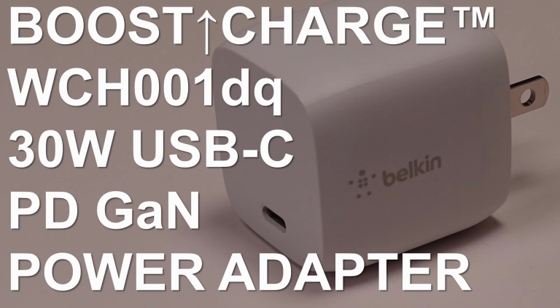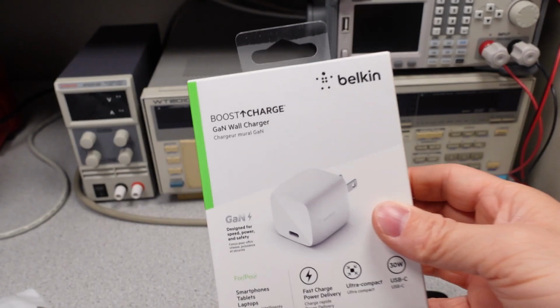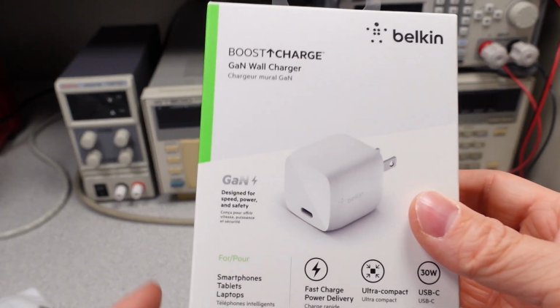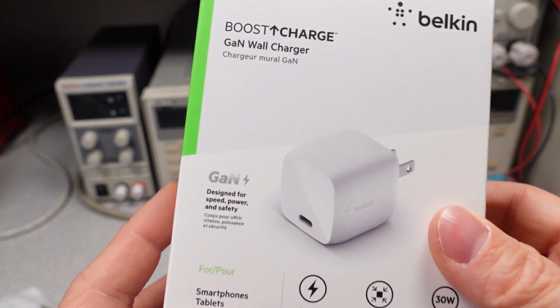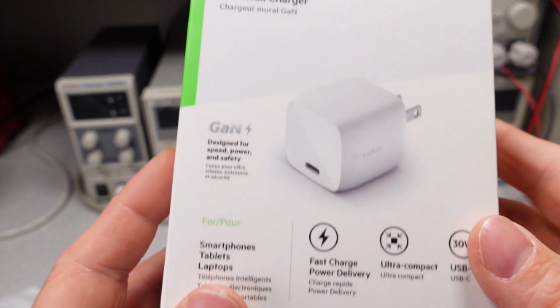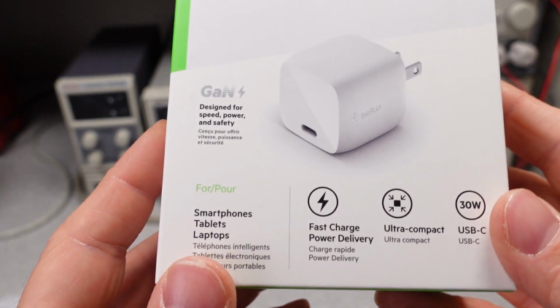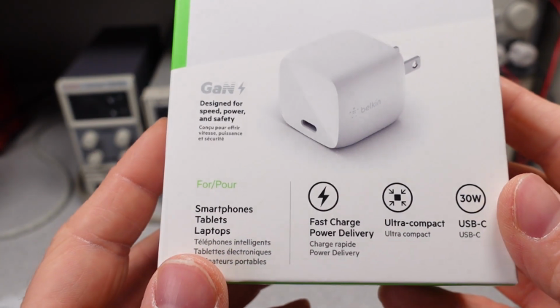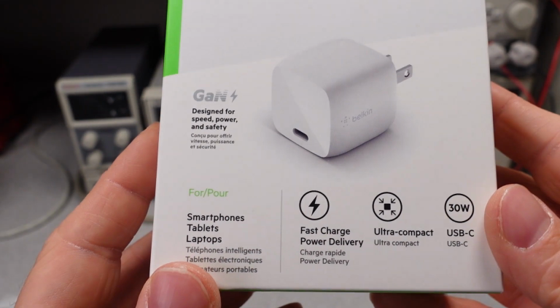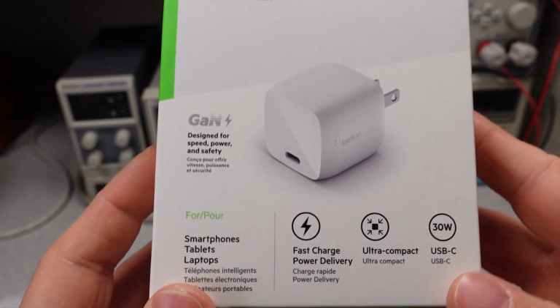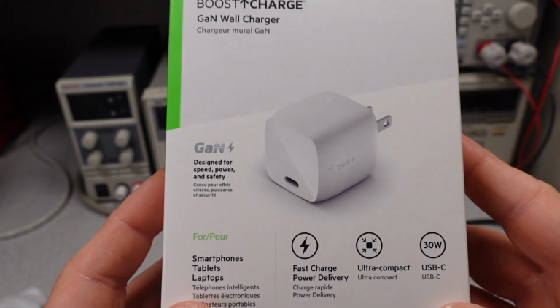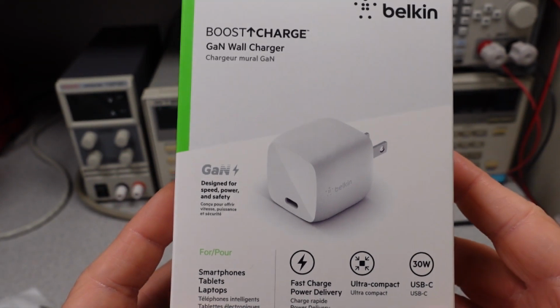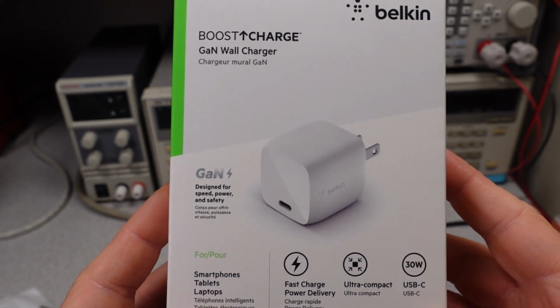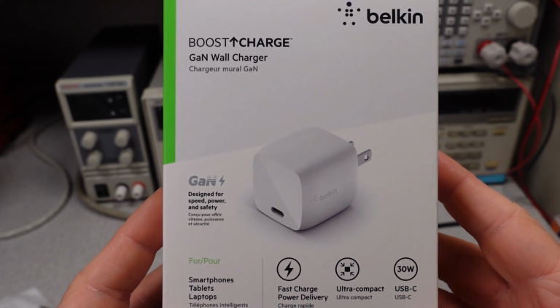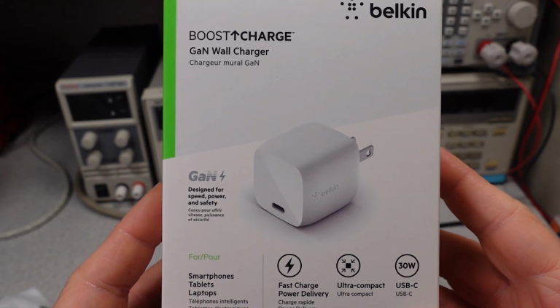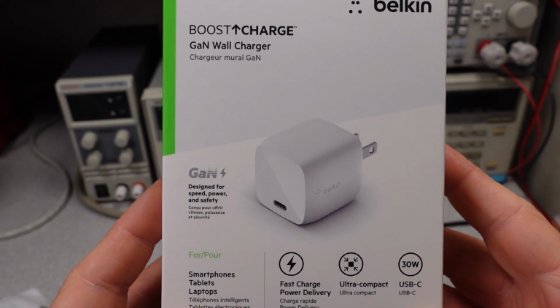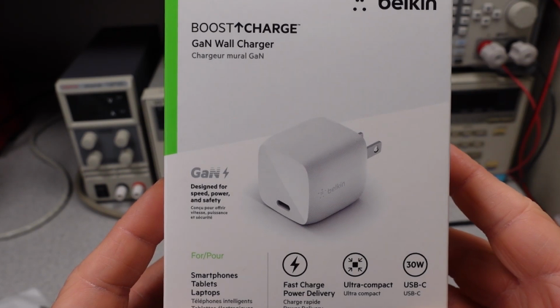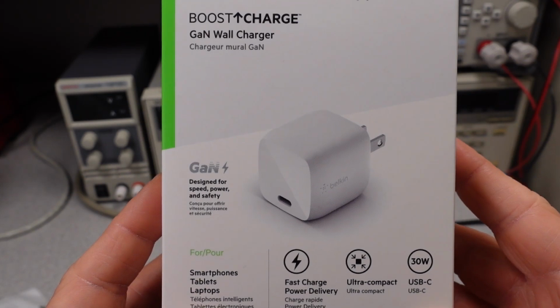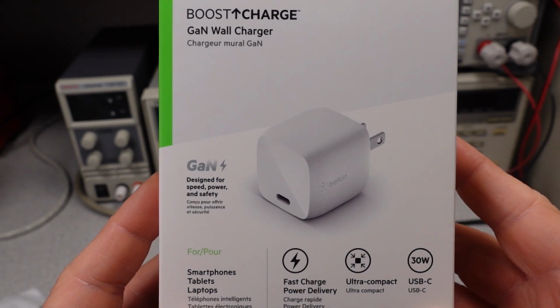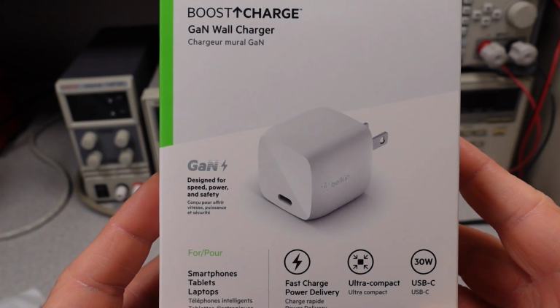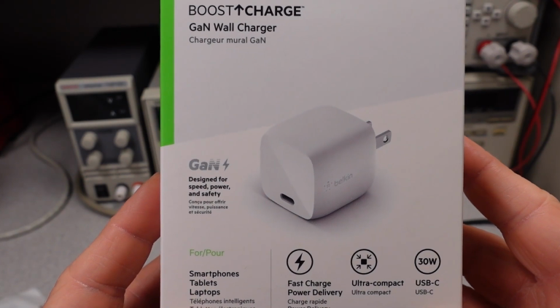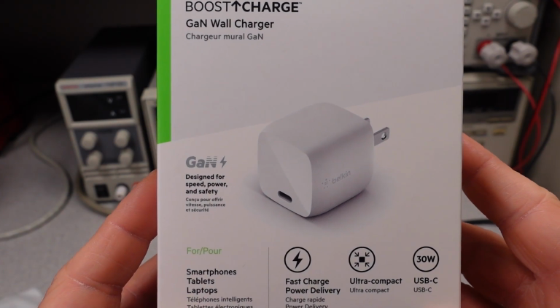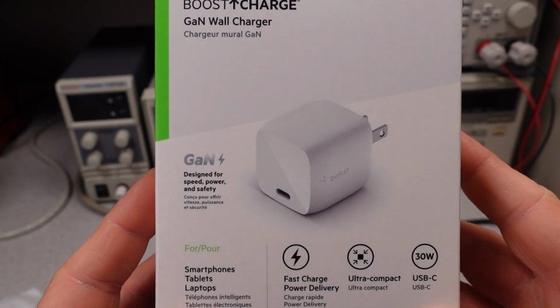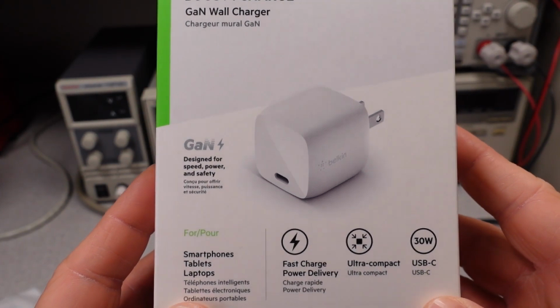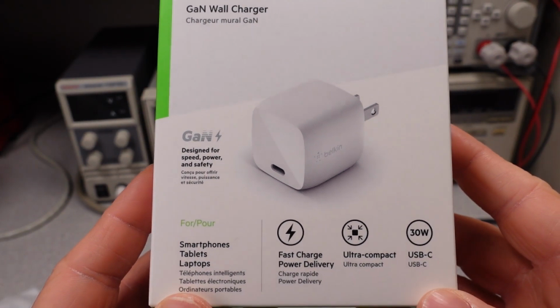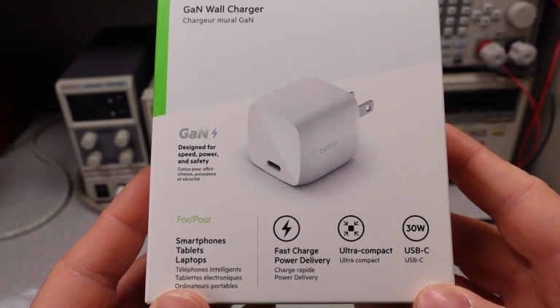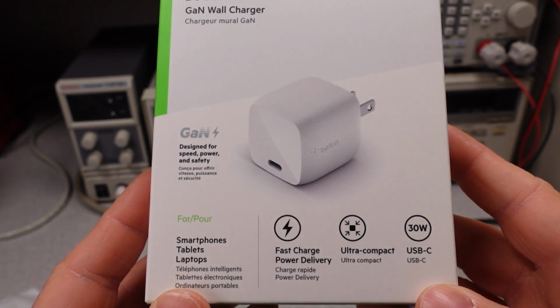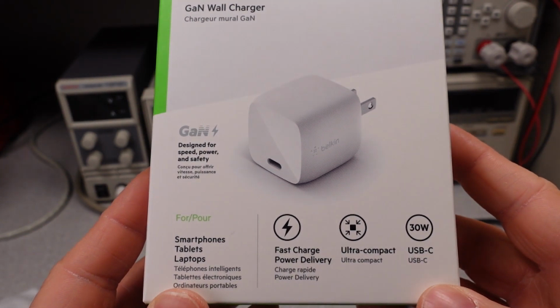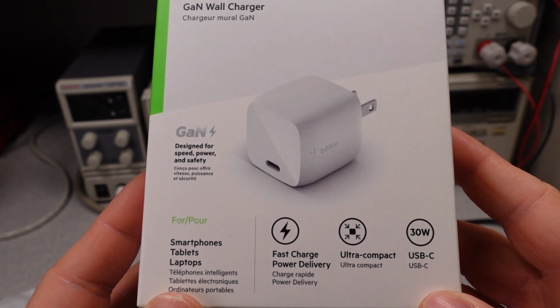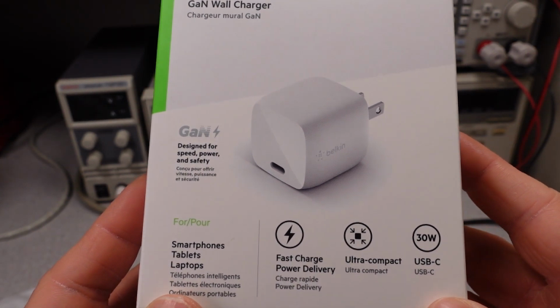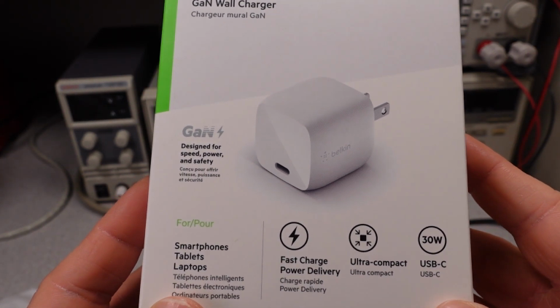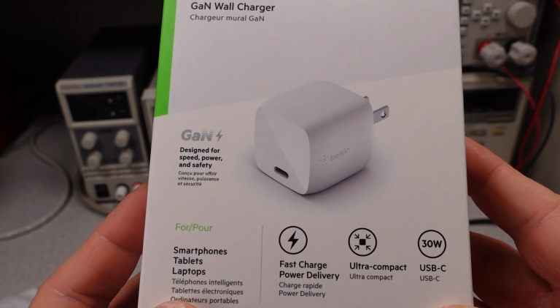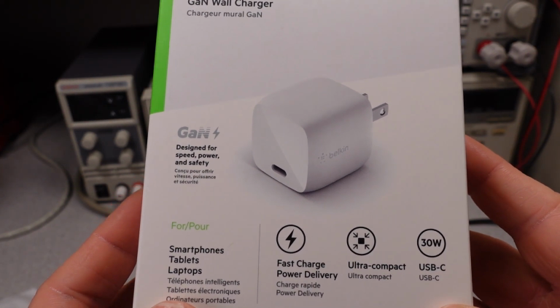Hello, welcome to another video. Today we have the Belkin Boost Charge GAN Wall Charger 30 watt USB-C adapter.